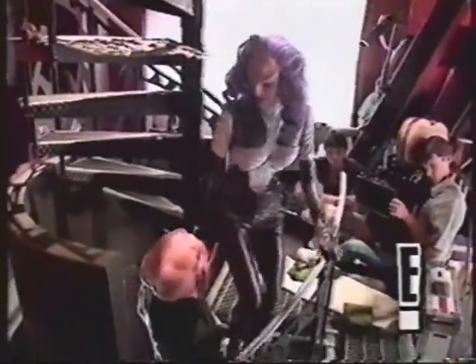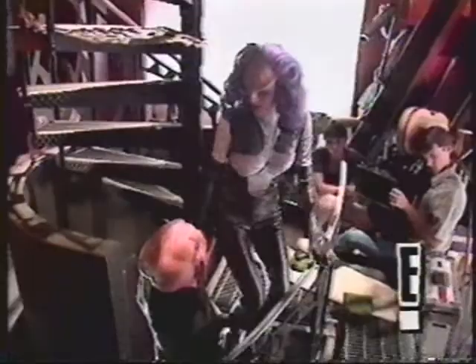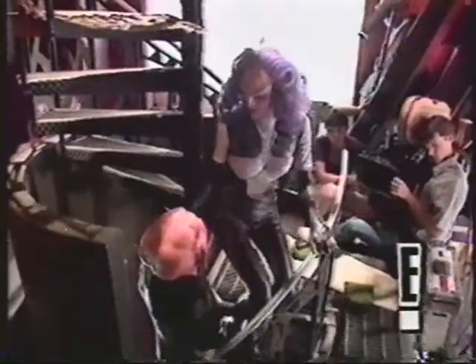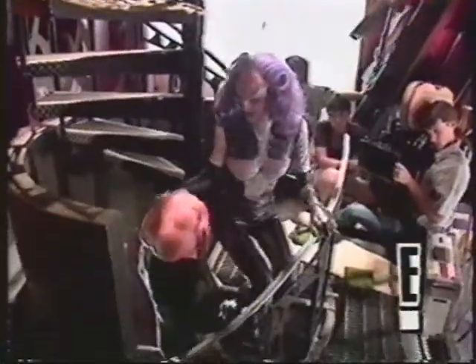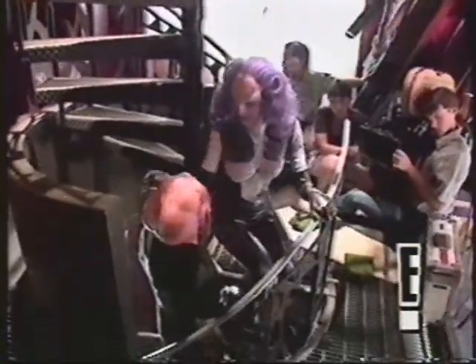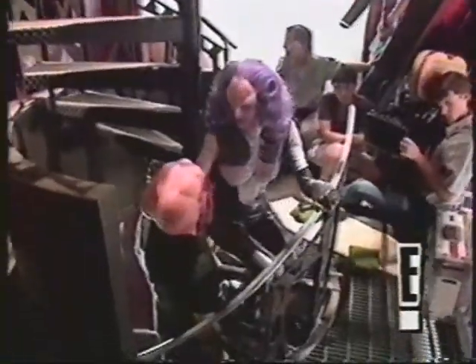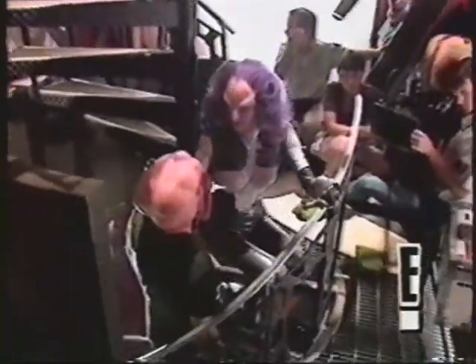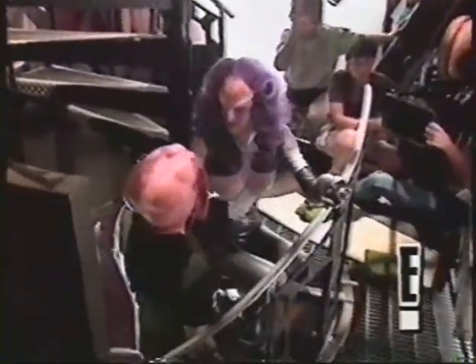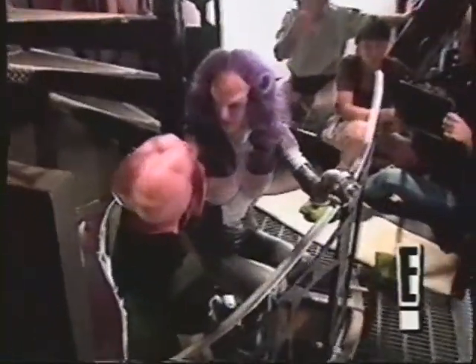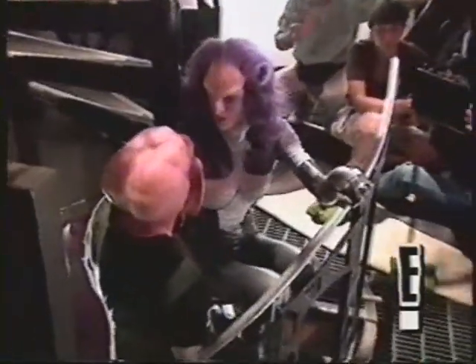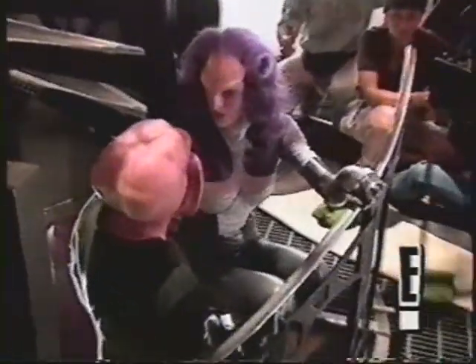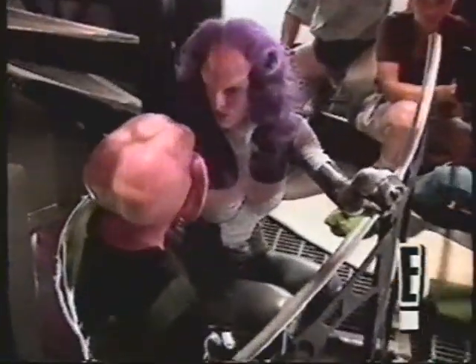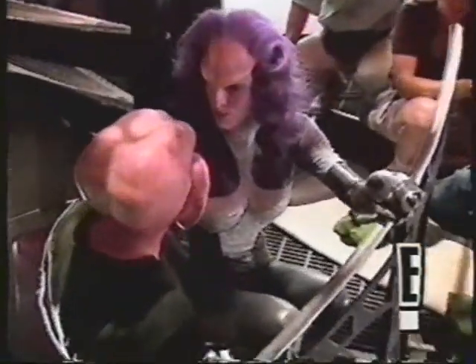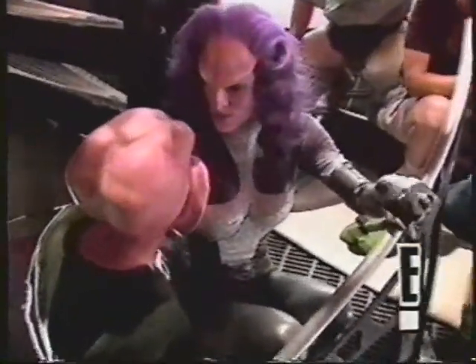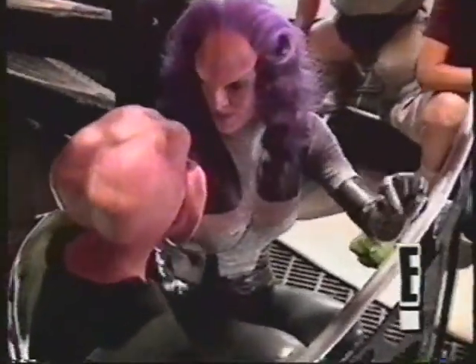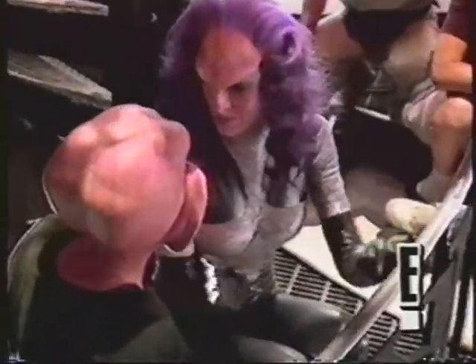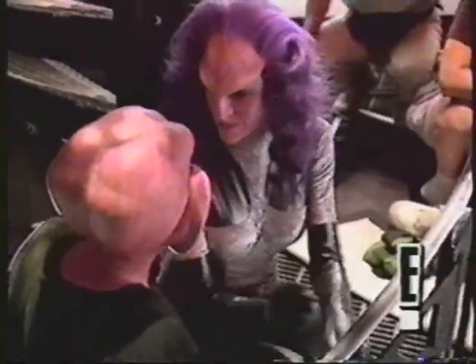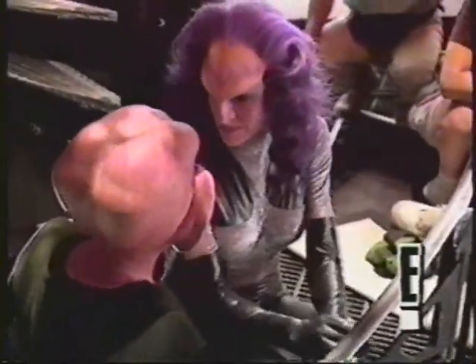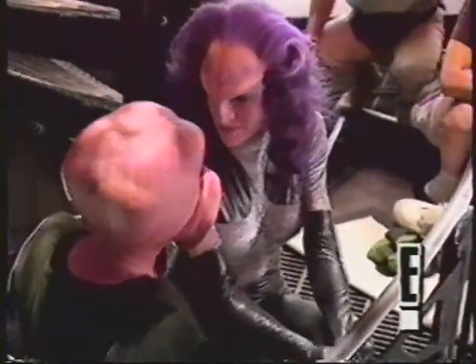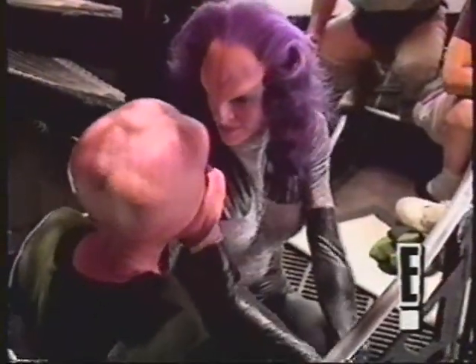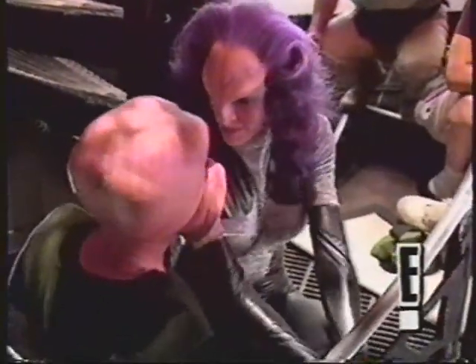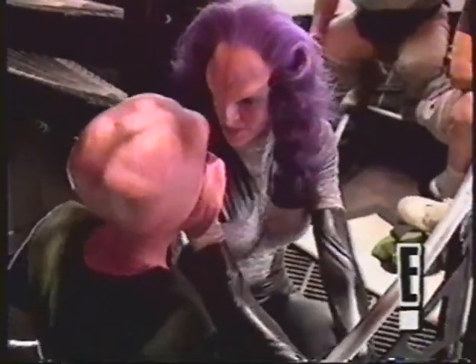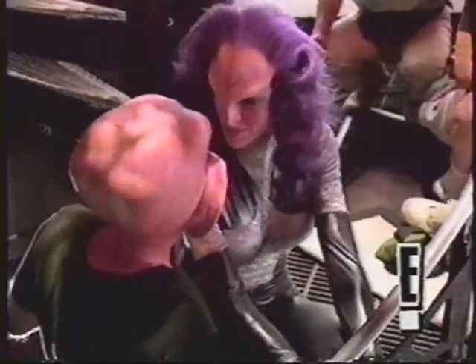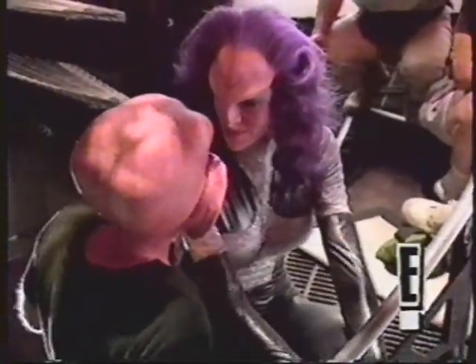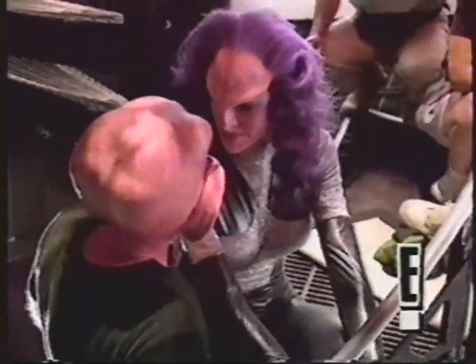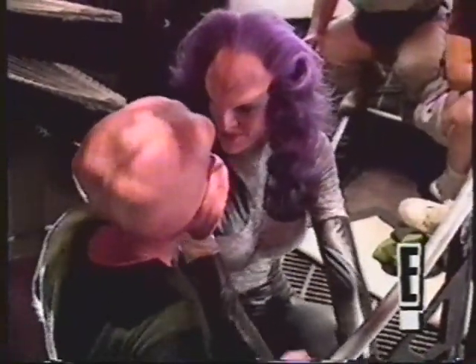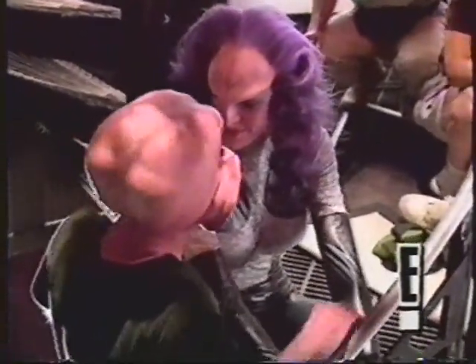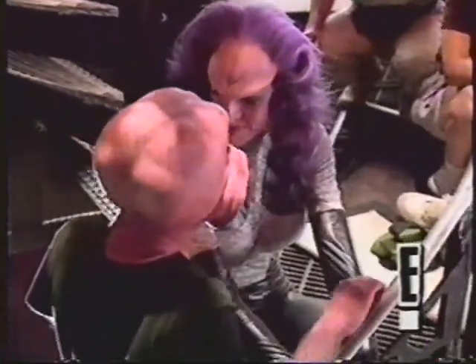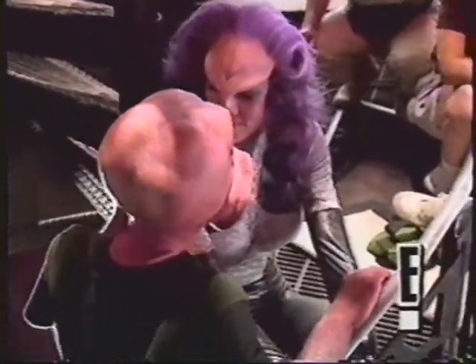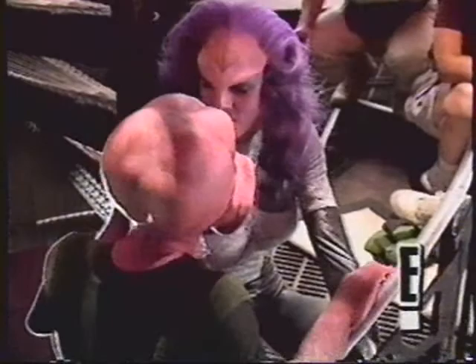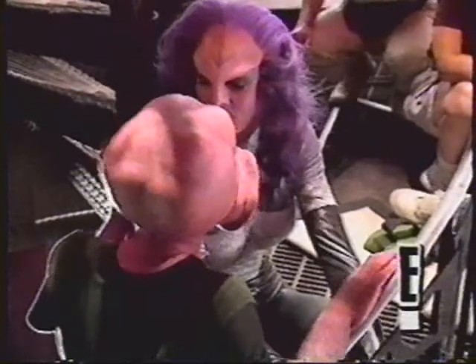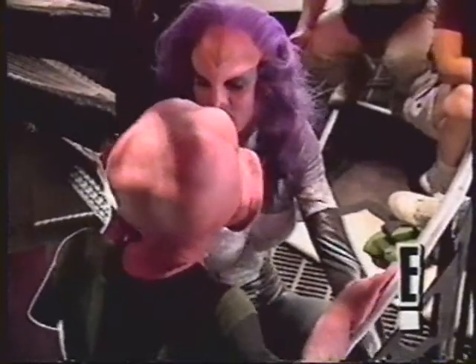Hi, Quark. How are your lobes? England at the sight of you.